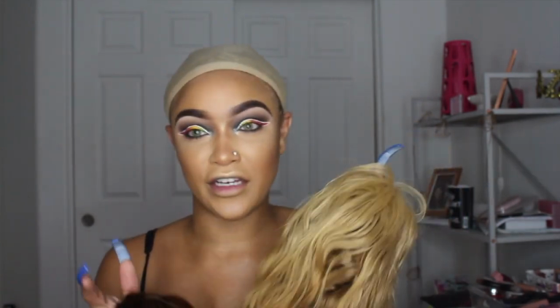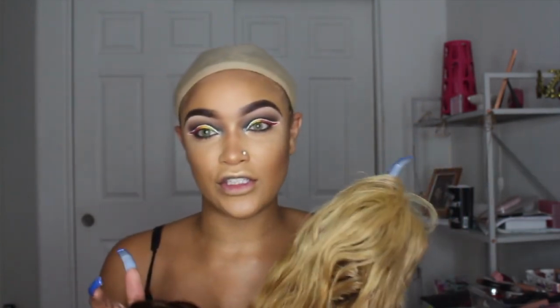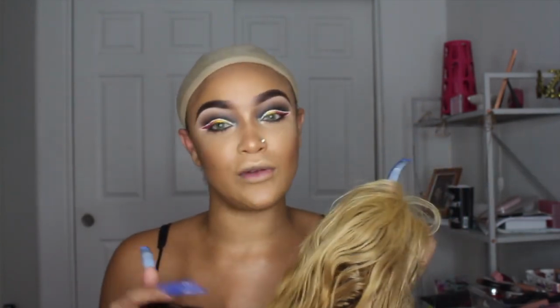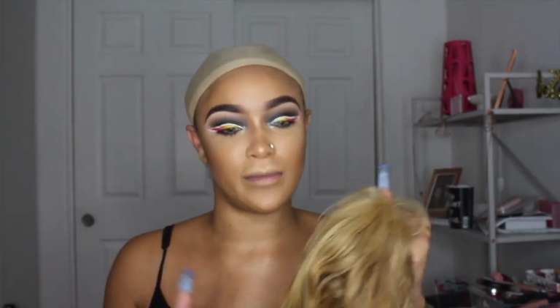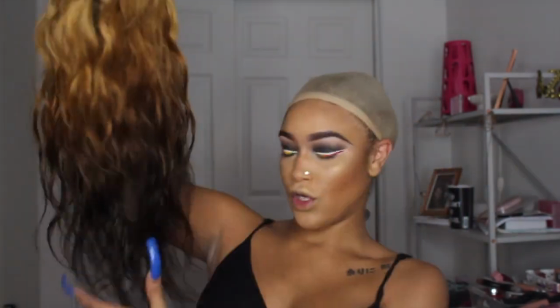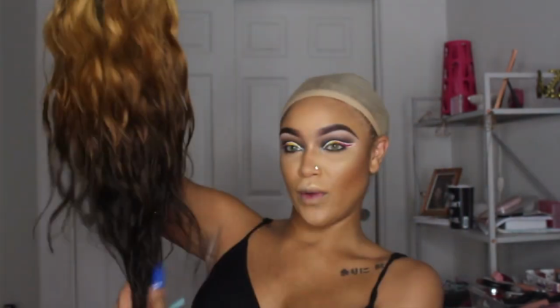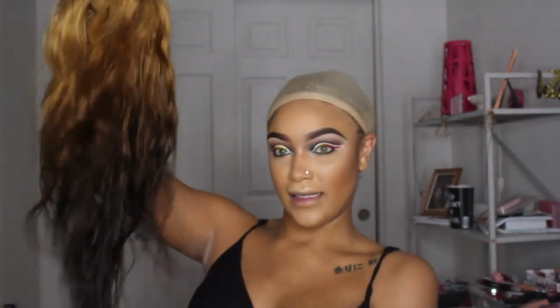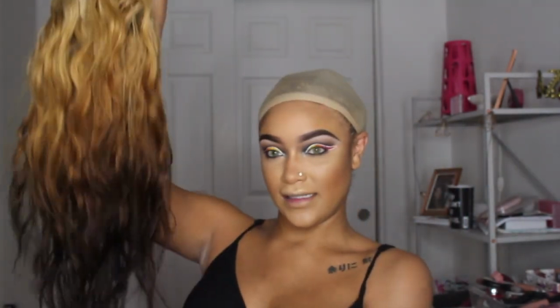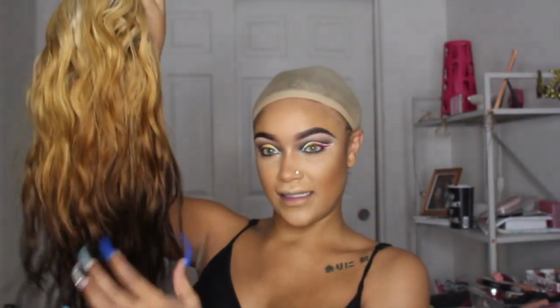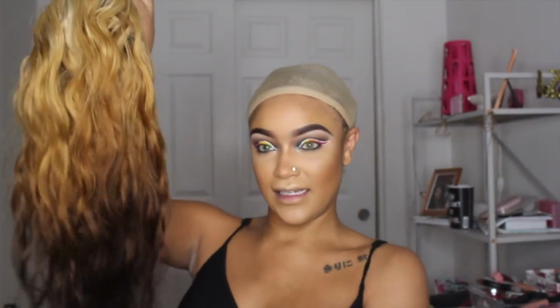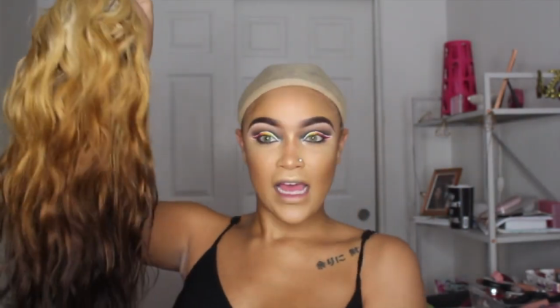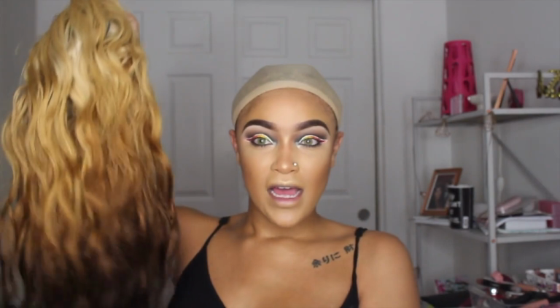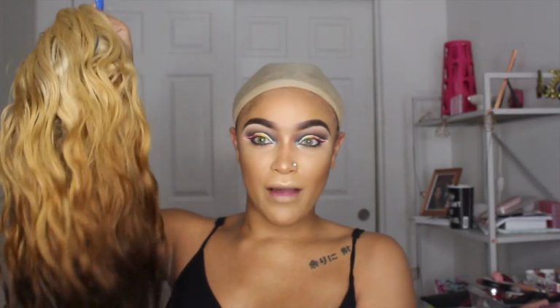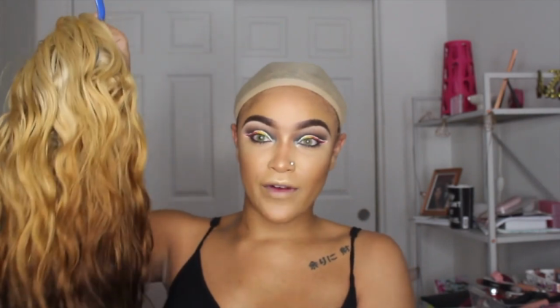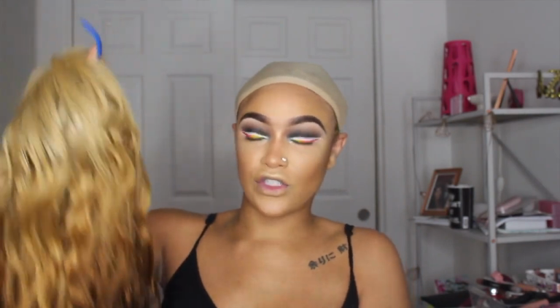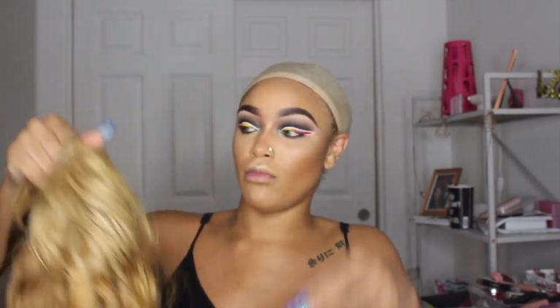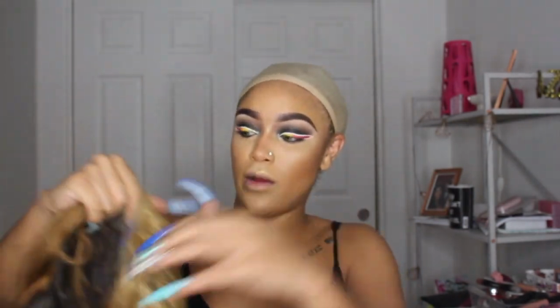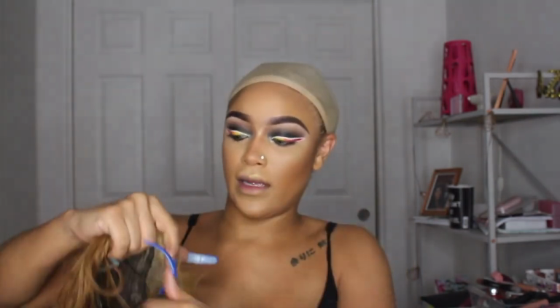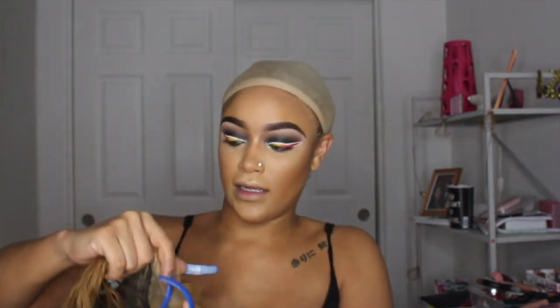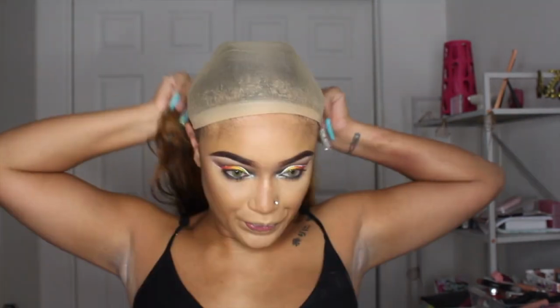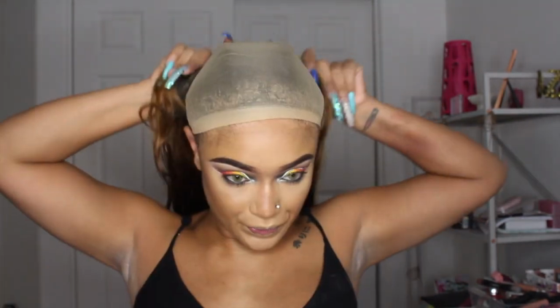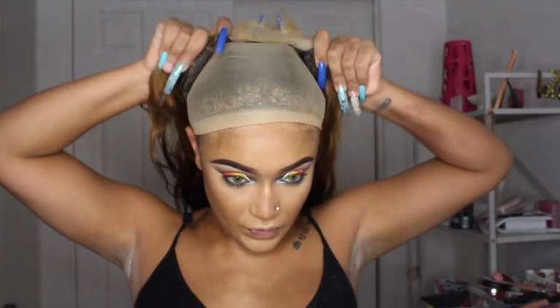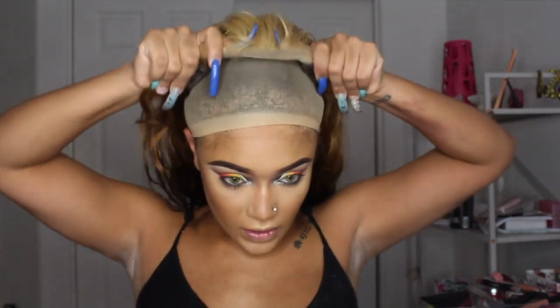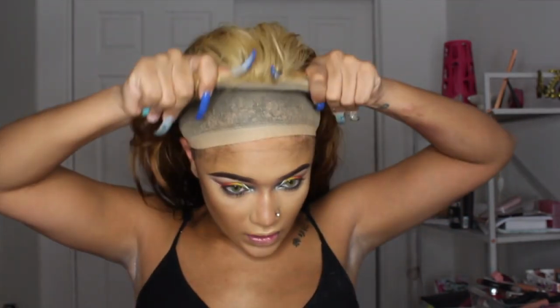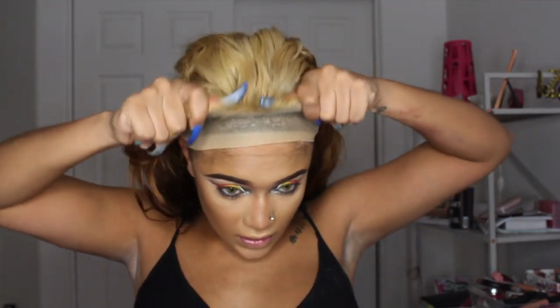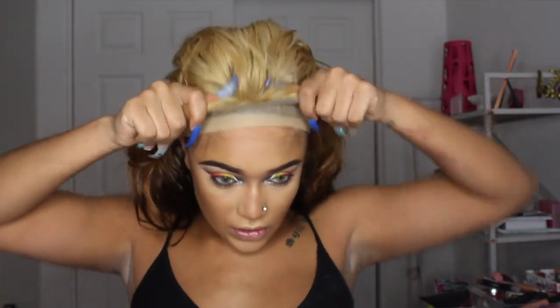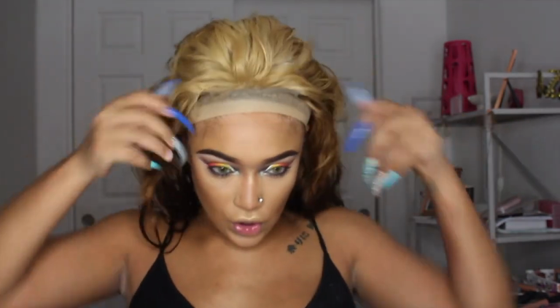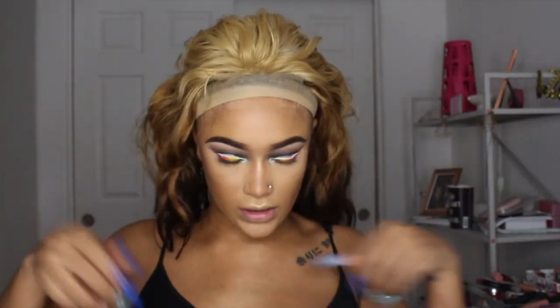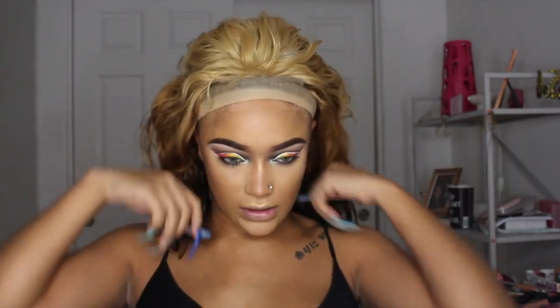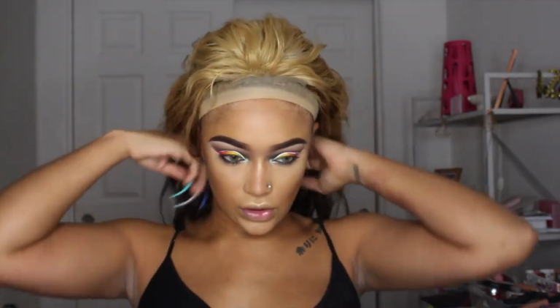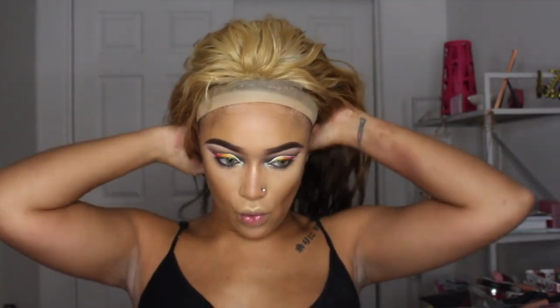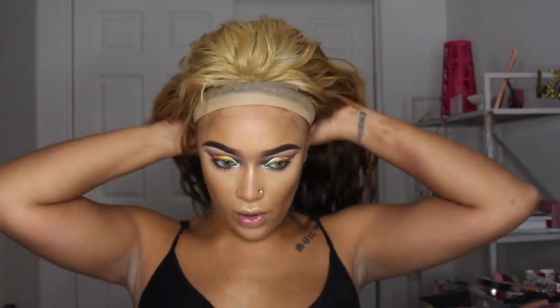This is the final result — it looks a little more yellow-goldish on camera but it's a really good tone to me. Yes, this is my reverse ombré wig. Let's toss it on.